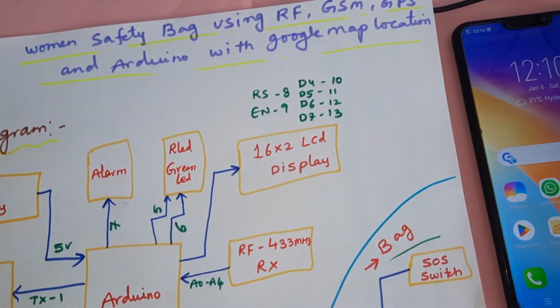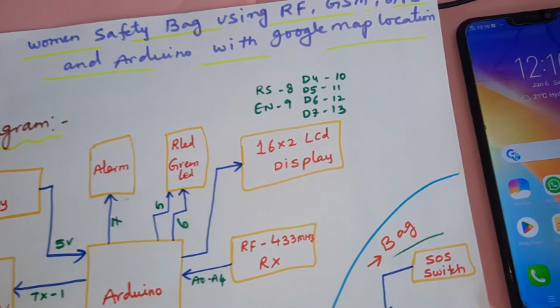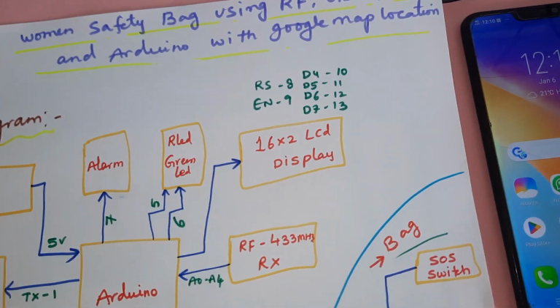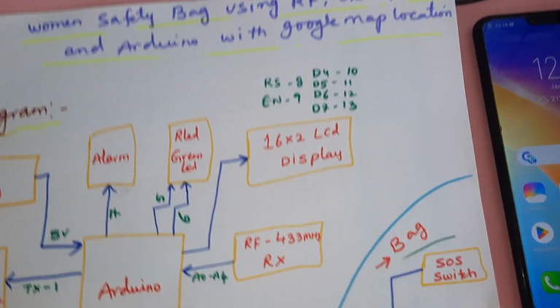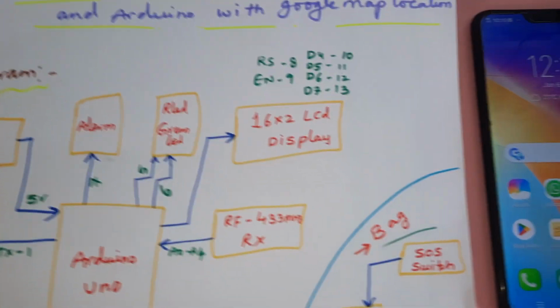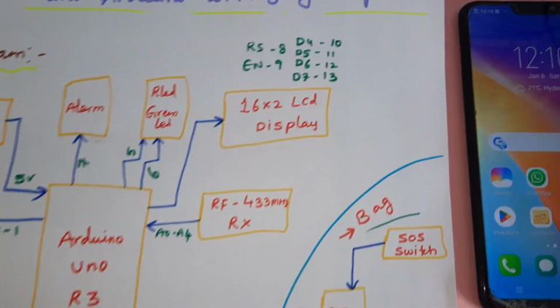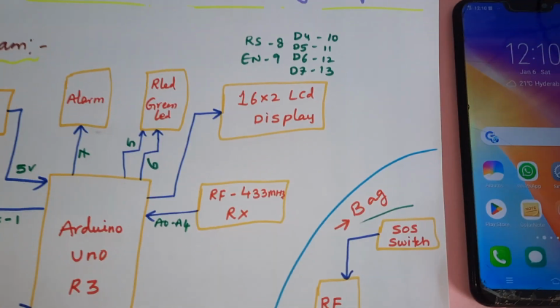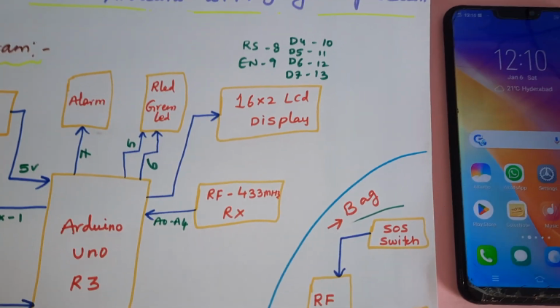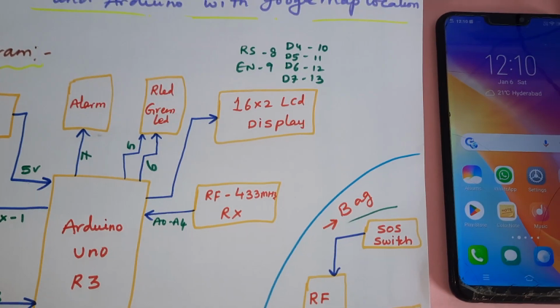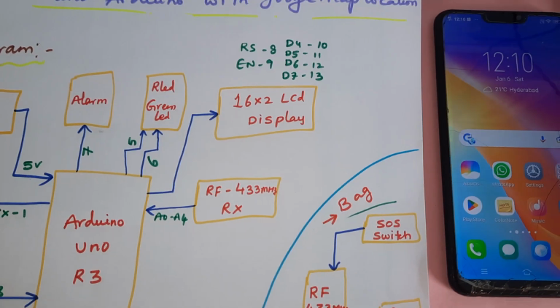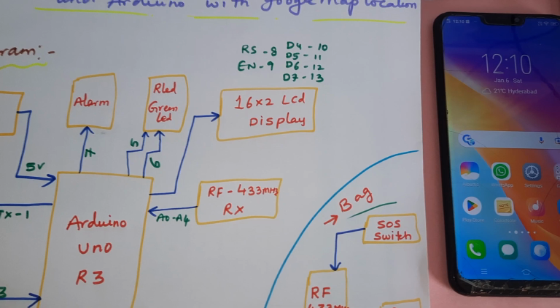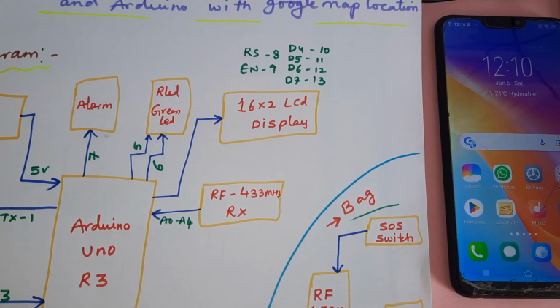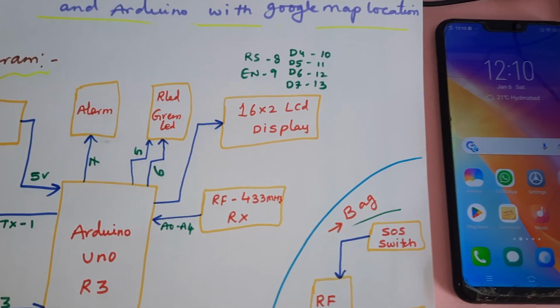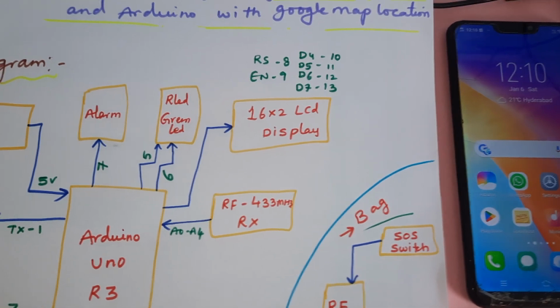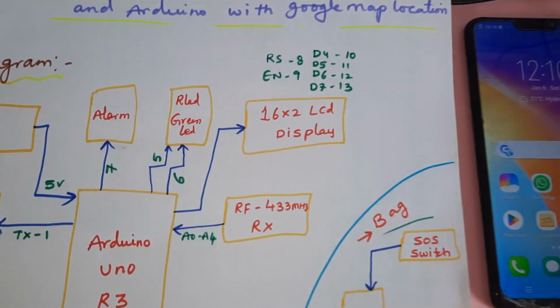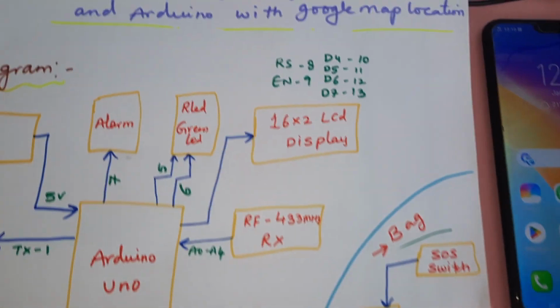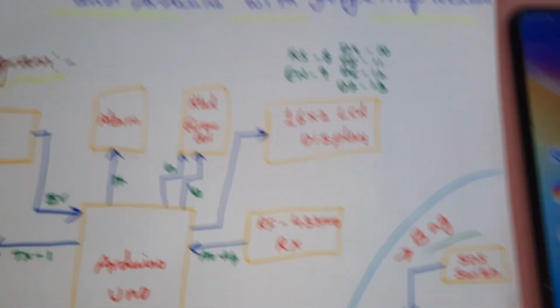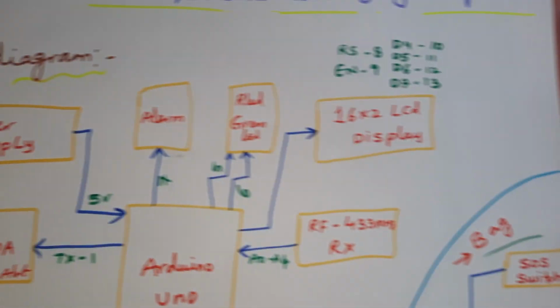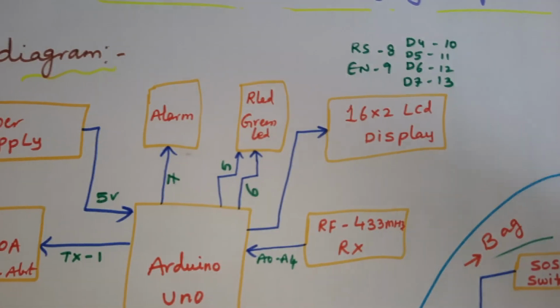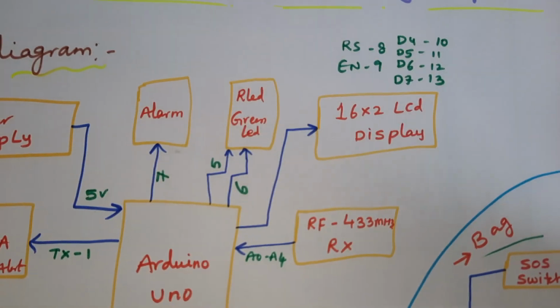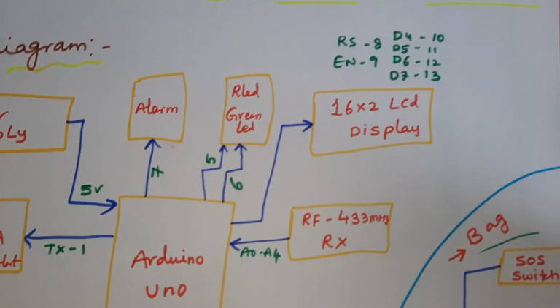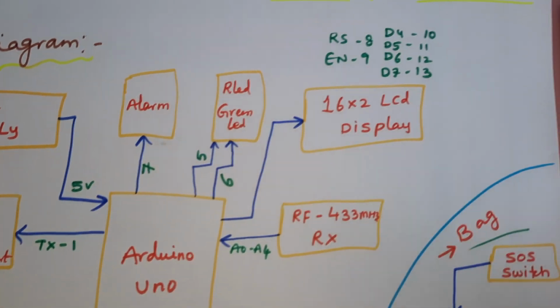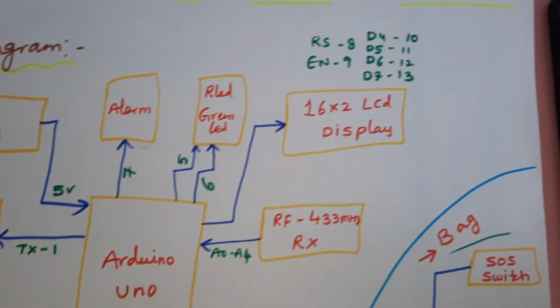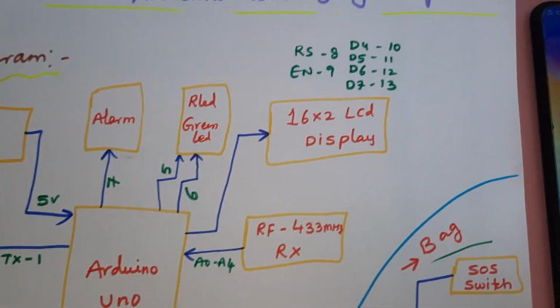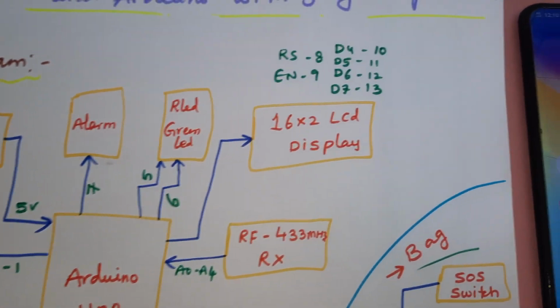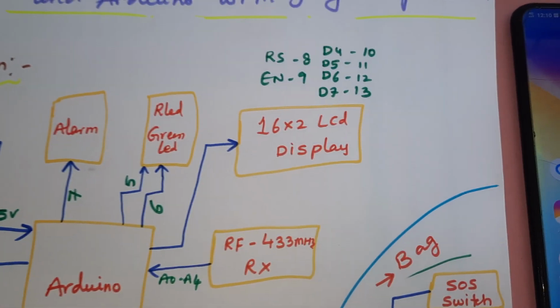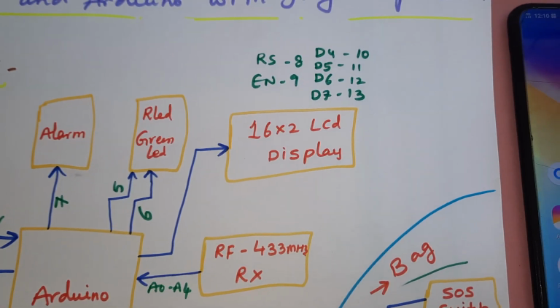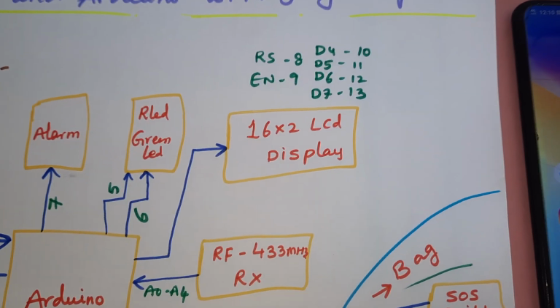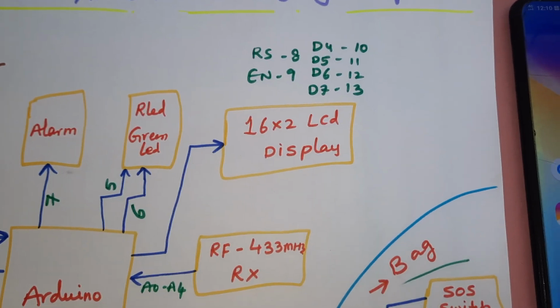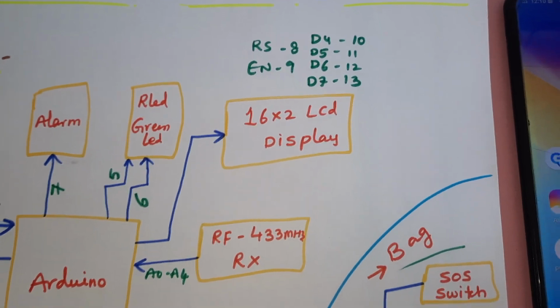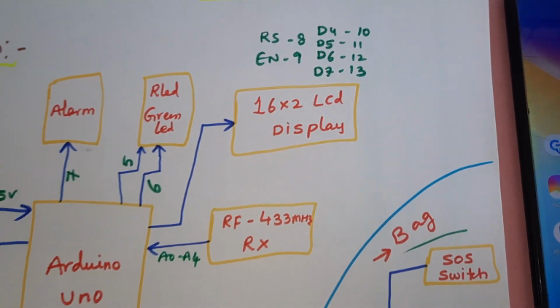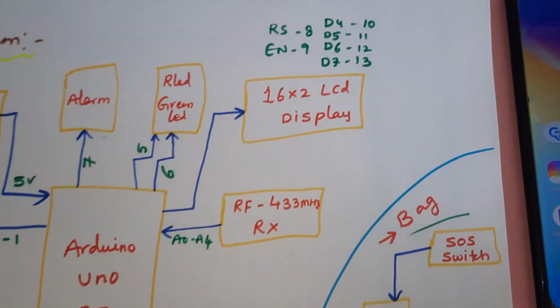A 16x2 LCD display is connected with RS, Enable, D4, D5, D6, D7, and pins 8, 9, 10, 11, 12, 13.